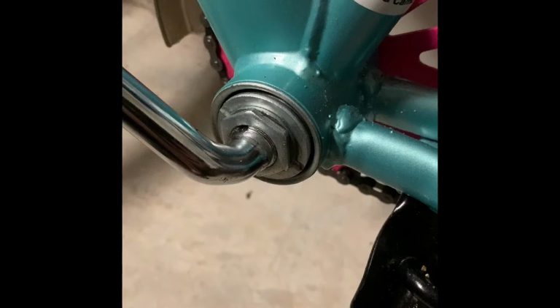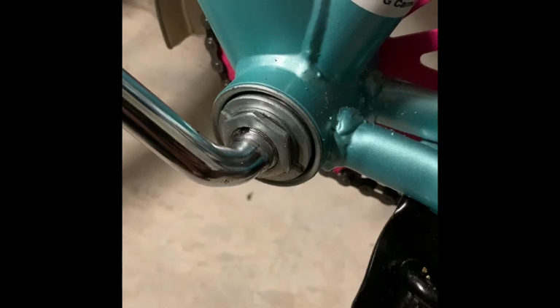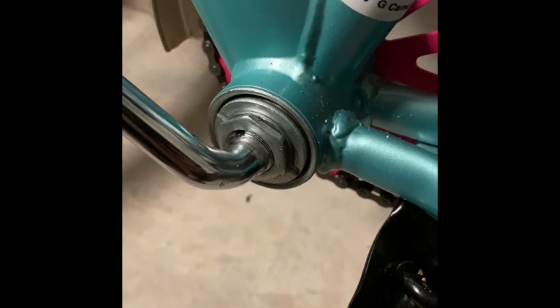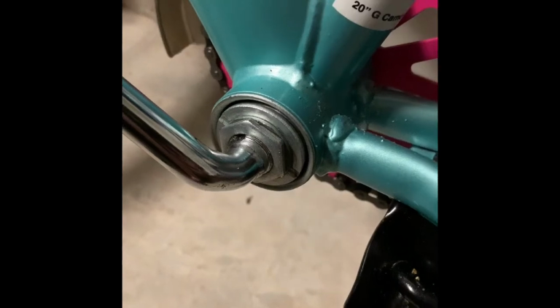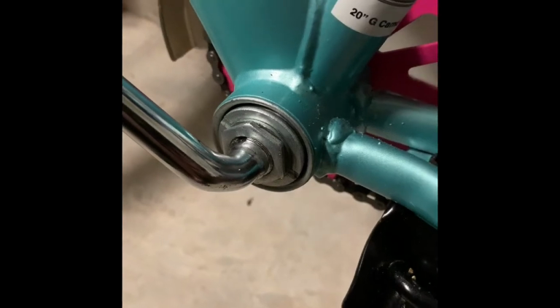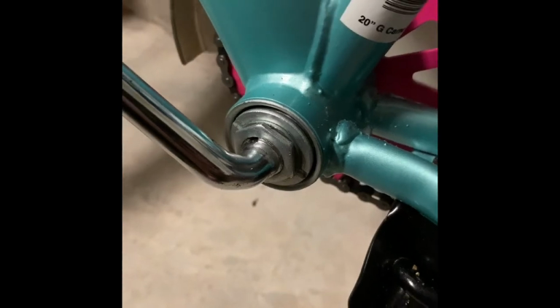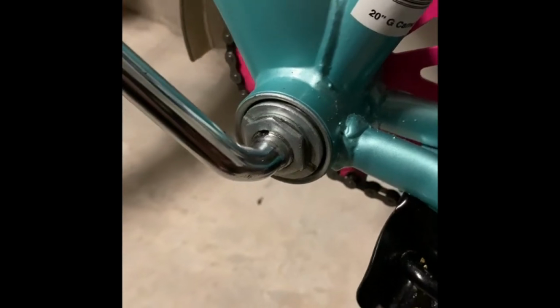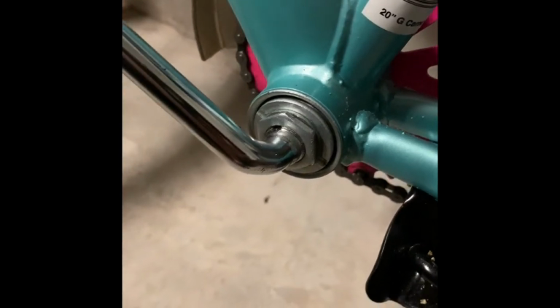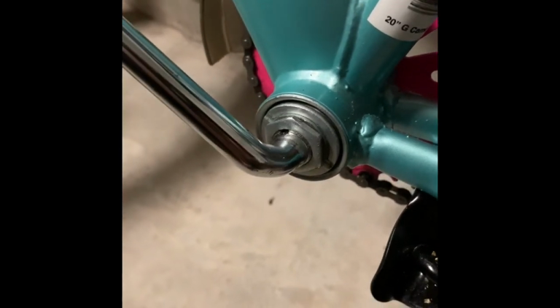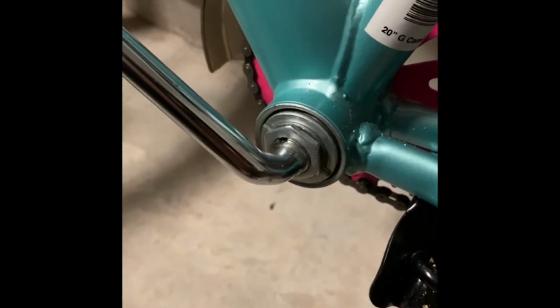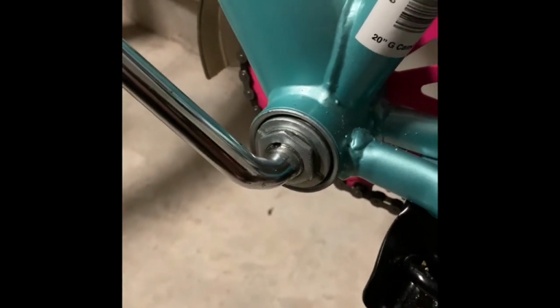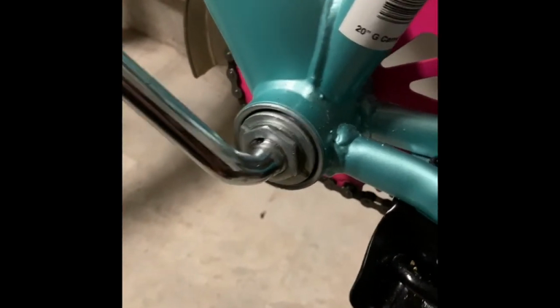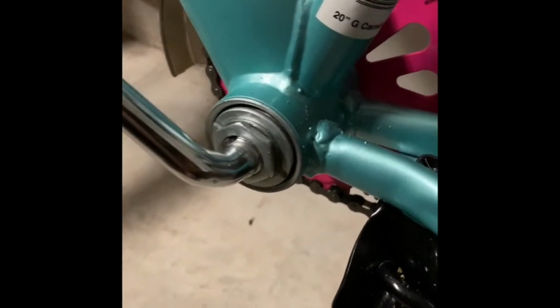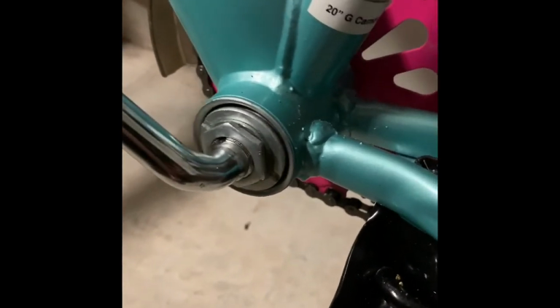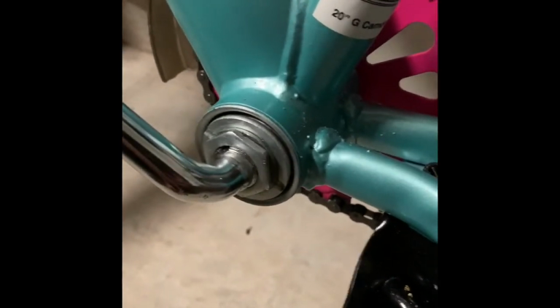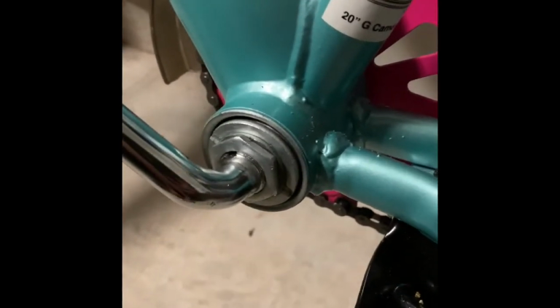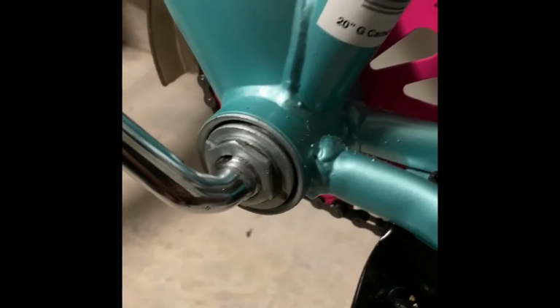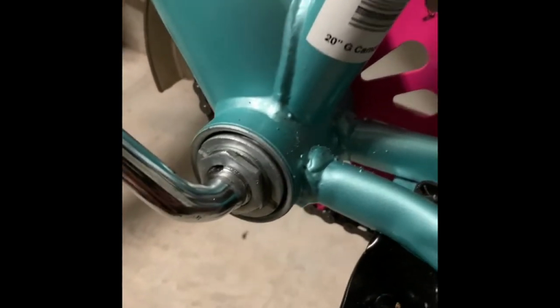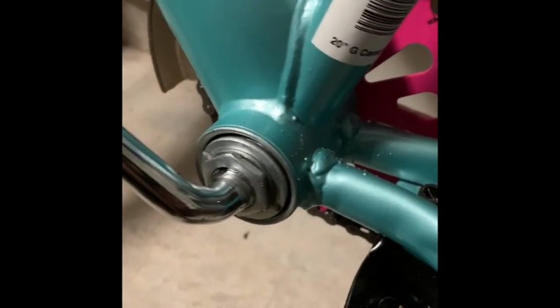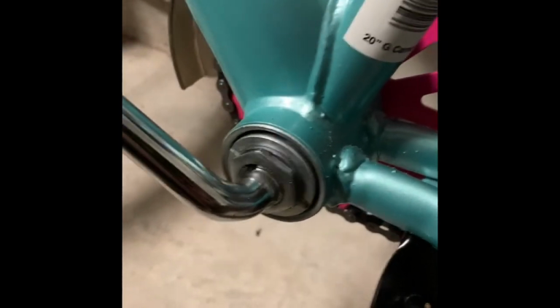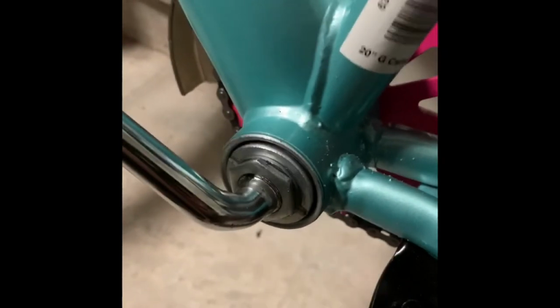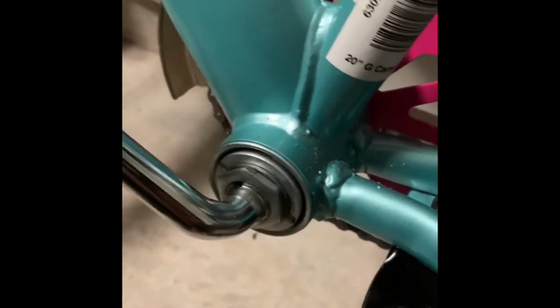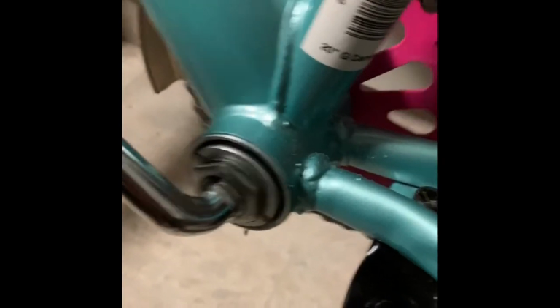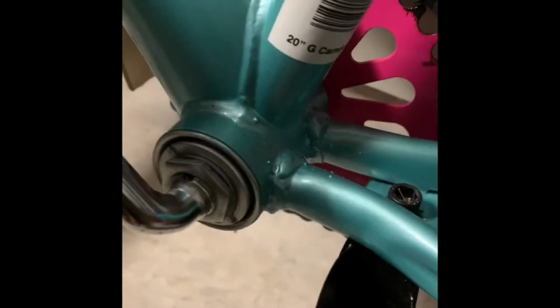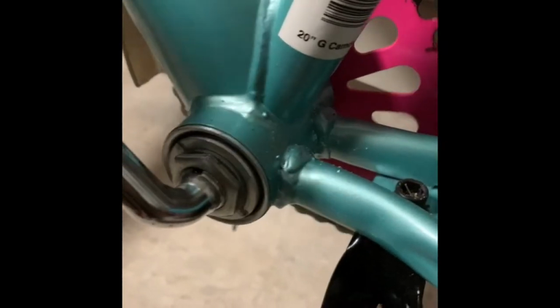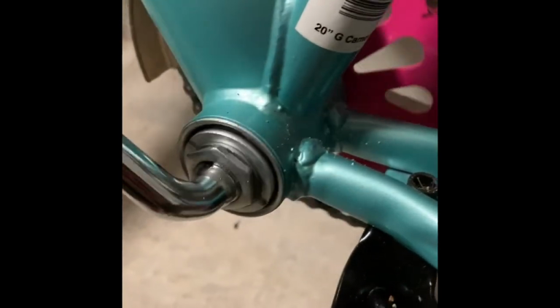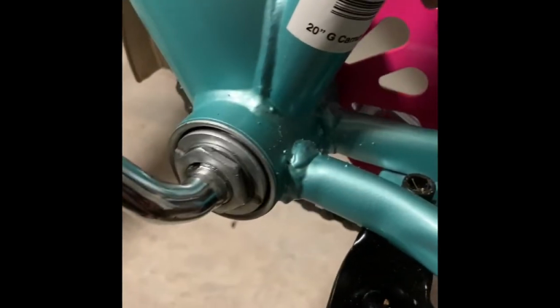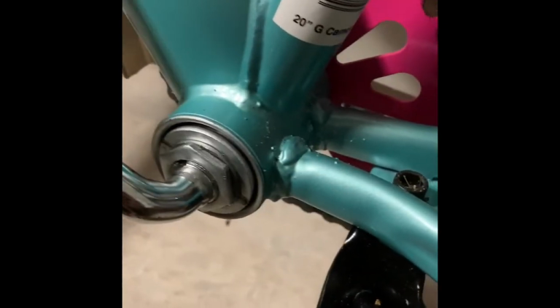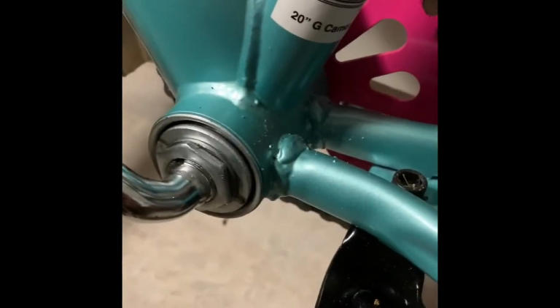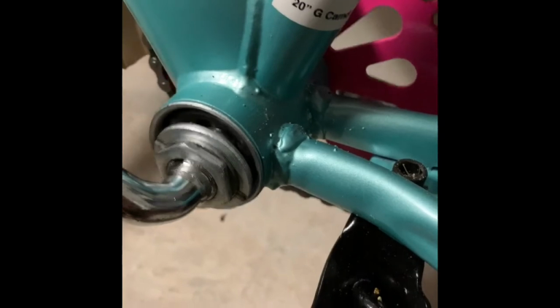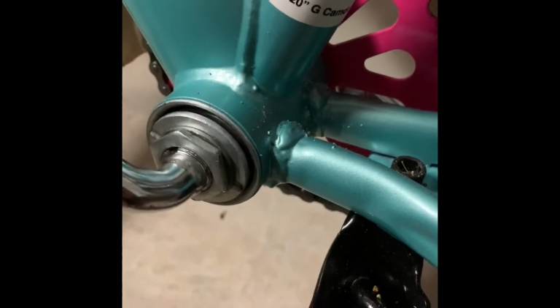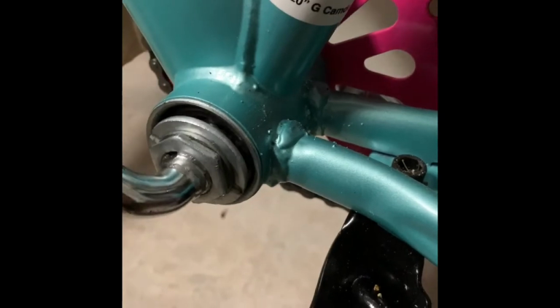Today I'm going to teach you how to repair a crank arm. As you can see, this crank arm is very loose.